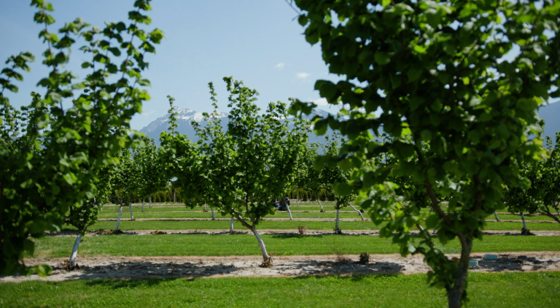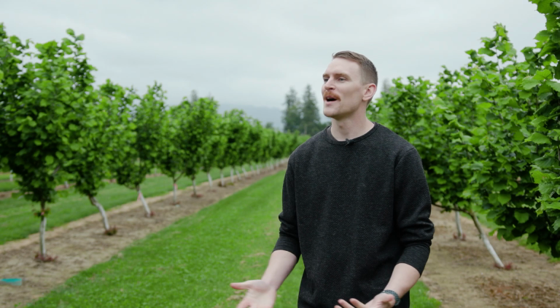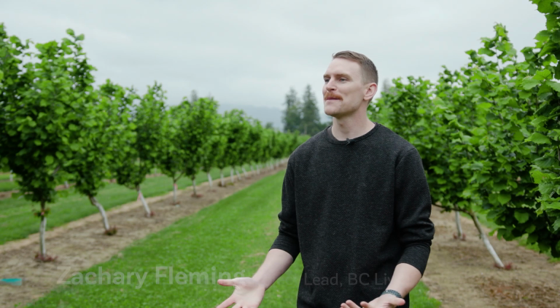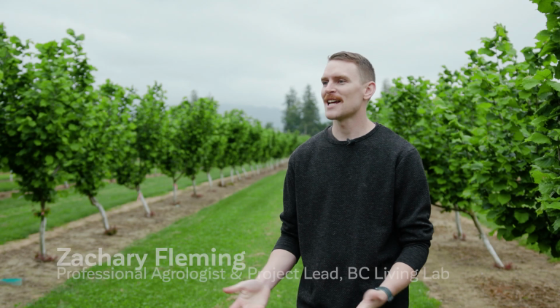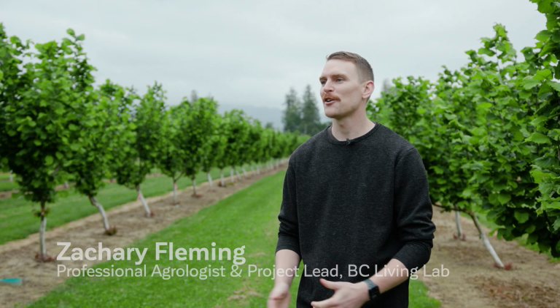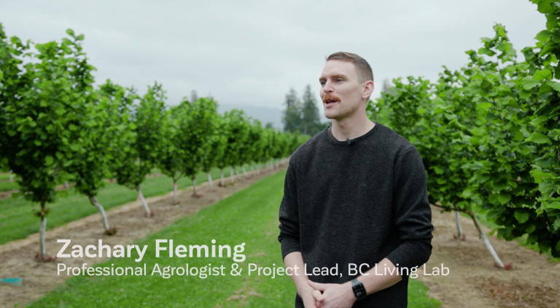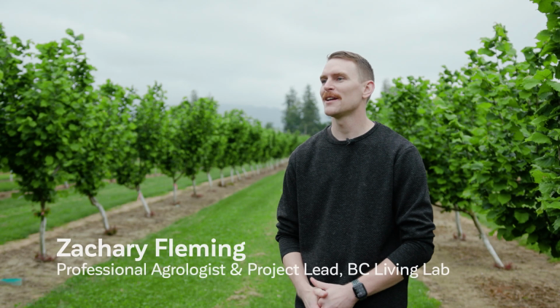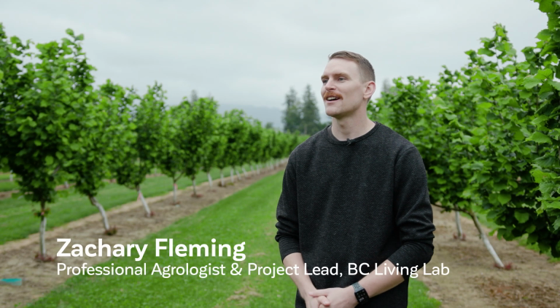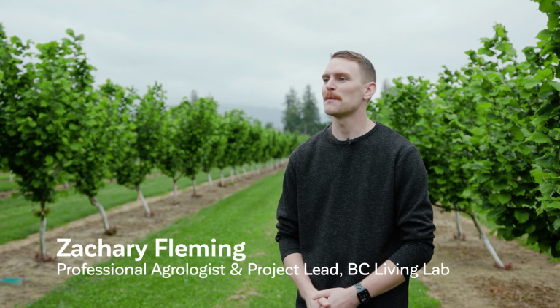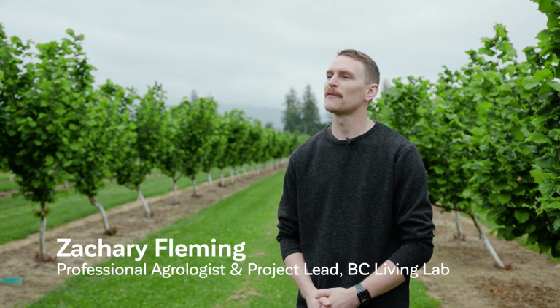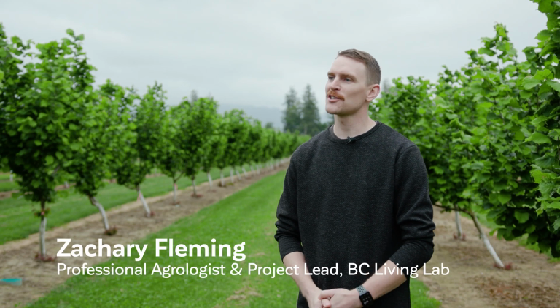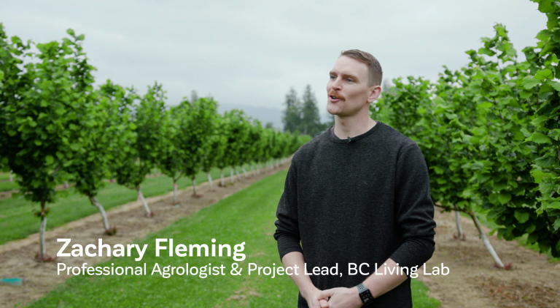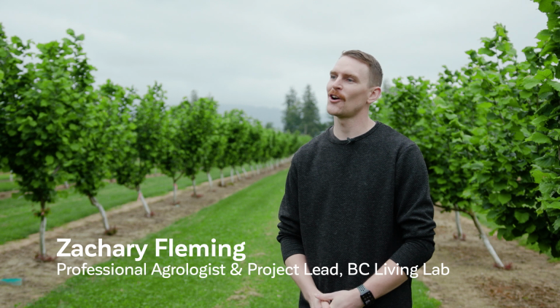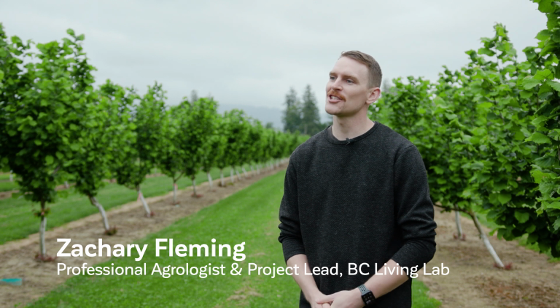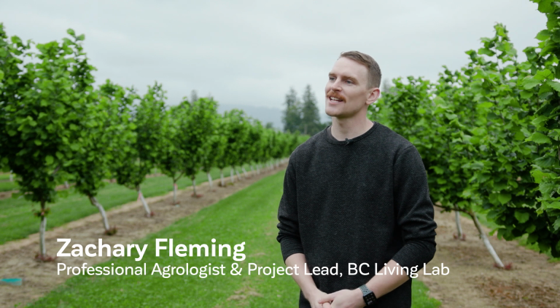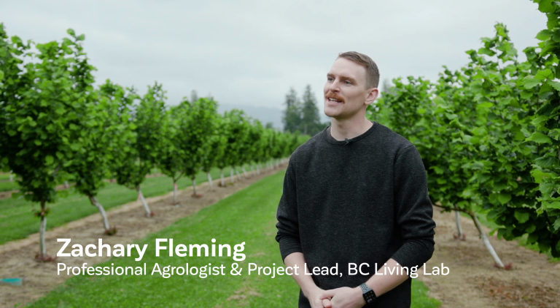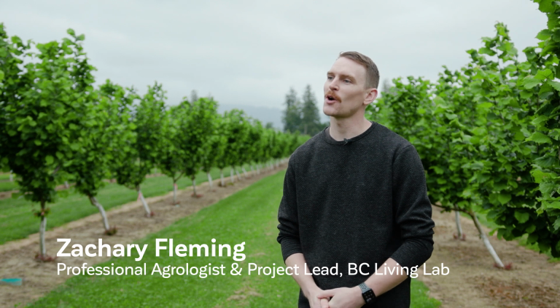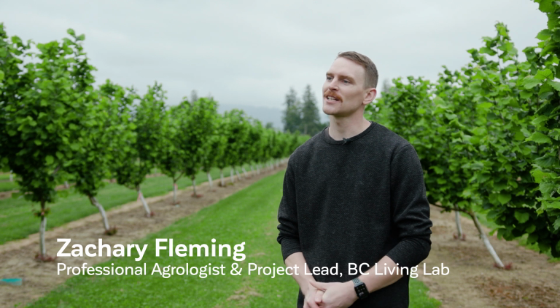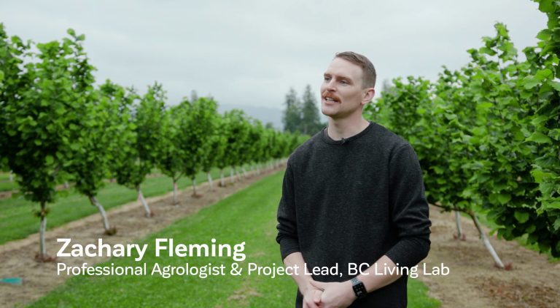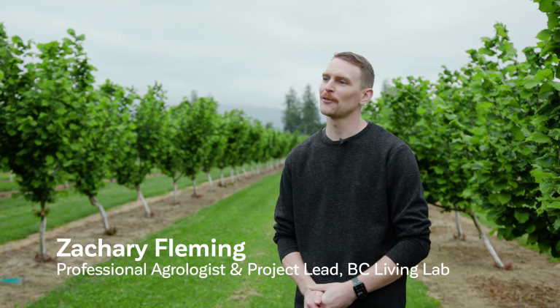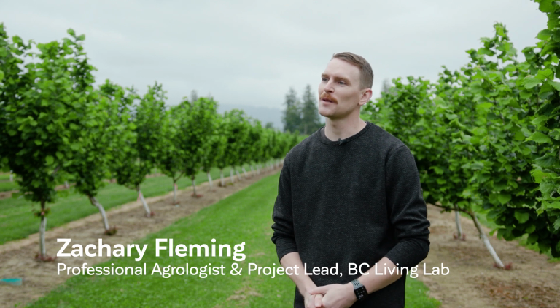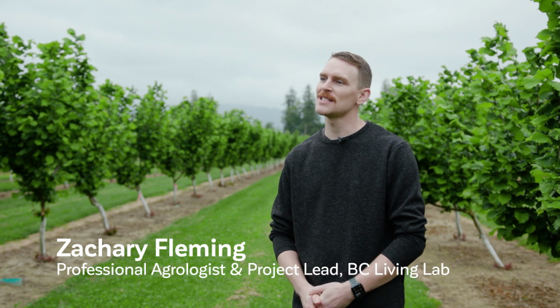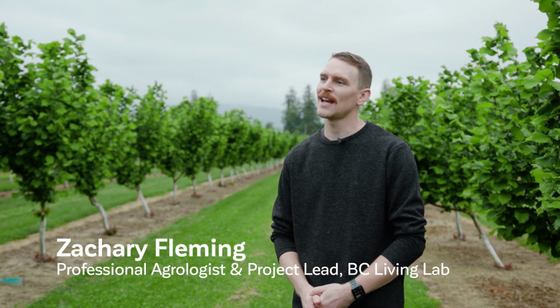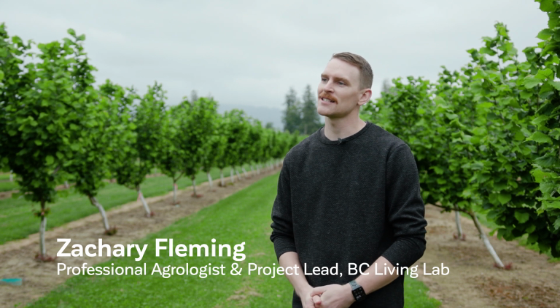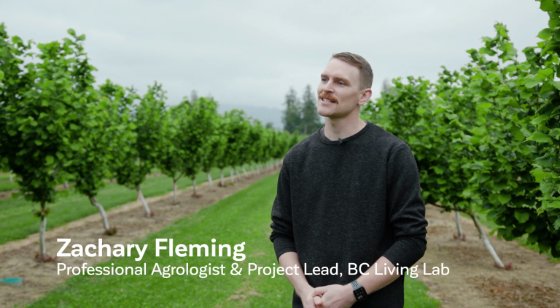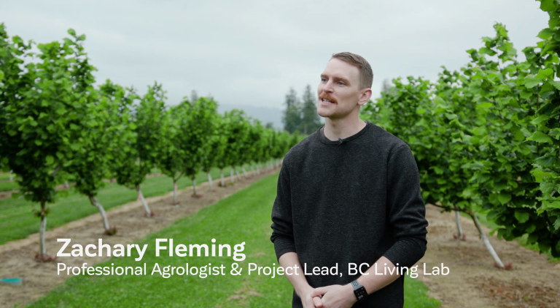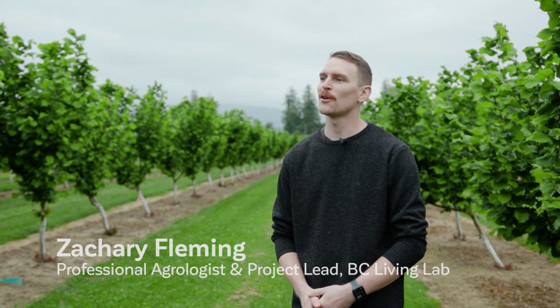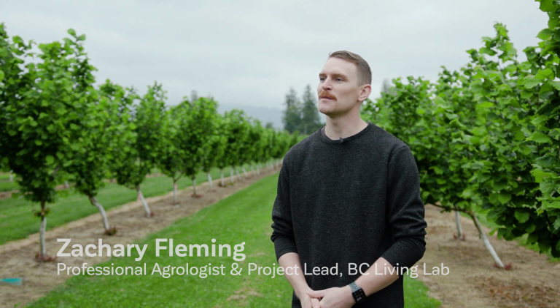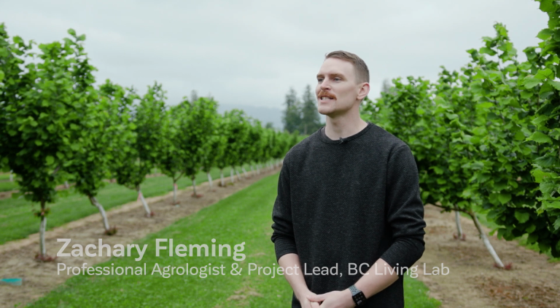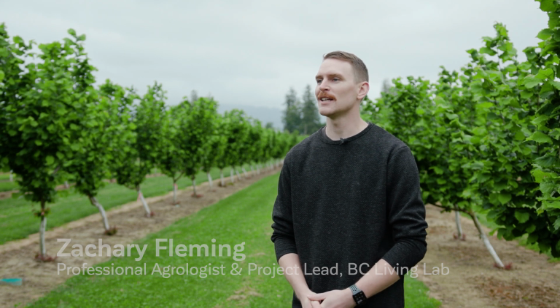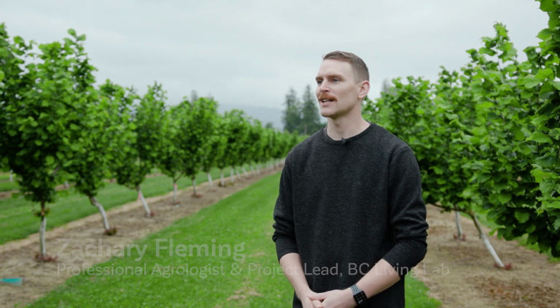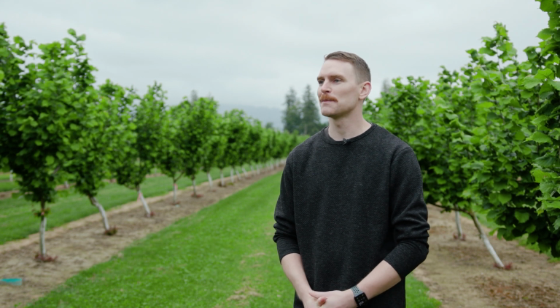My name is Zachary Fleming. I'm a professional agrologist and a project lead for BC Hazelnuts as part of the BC Living Labs.